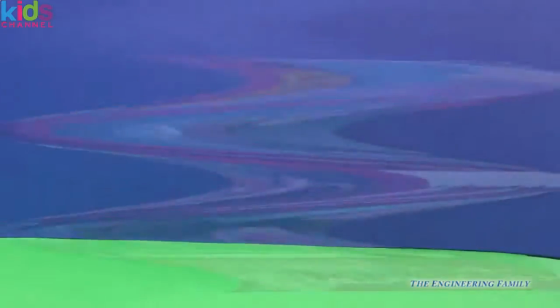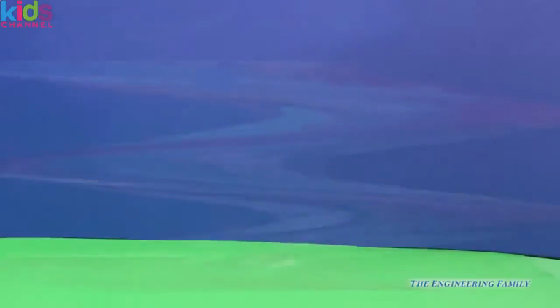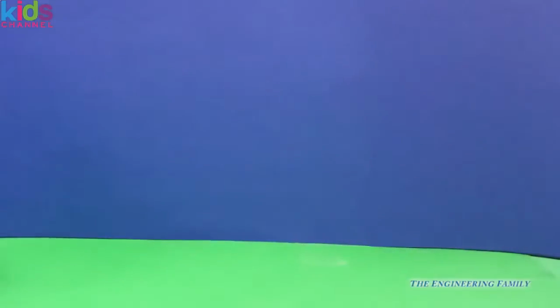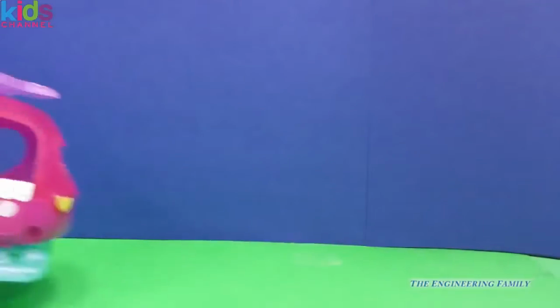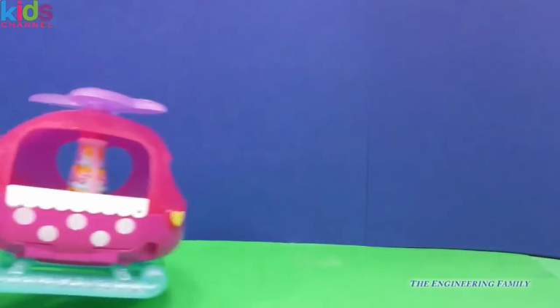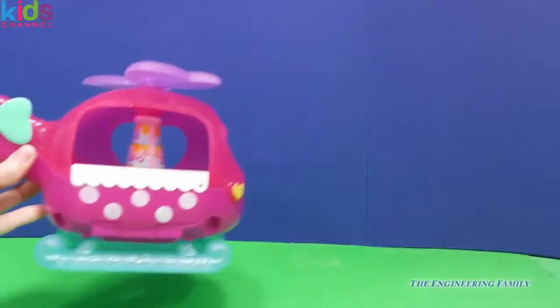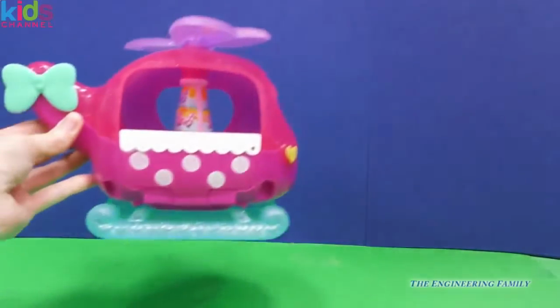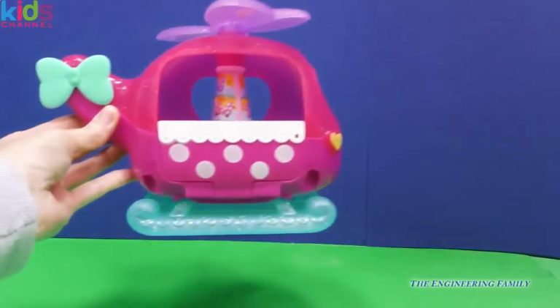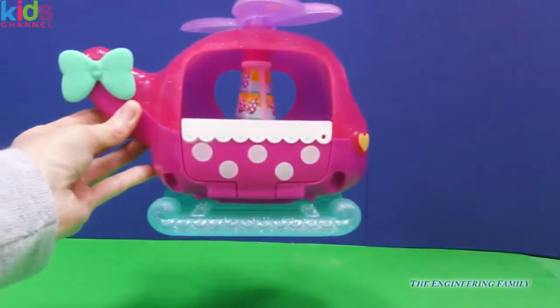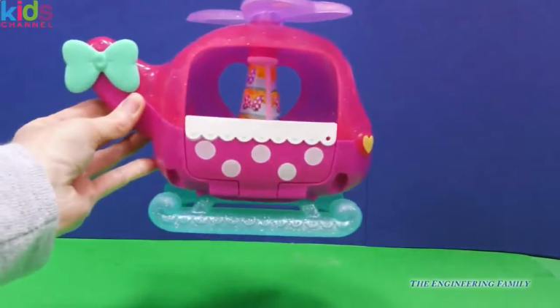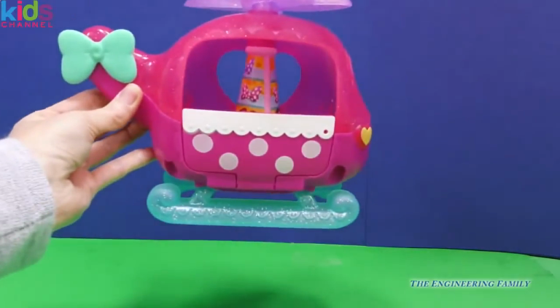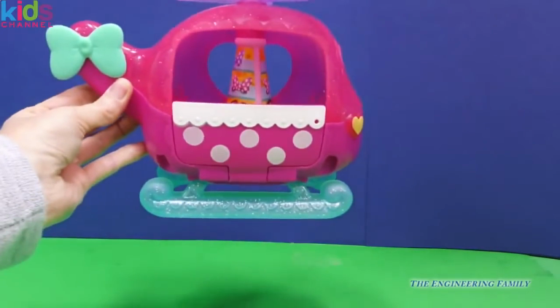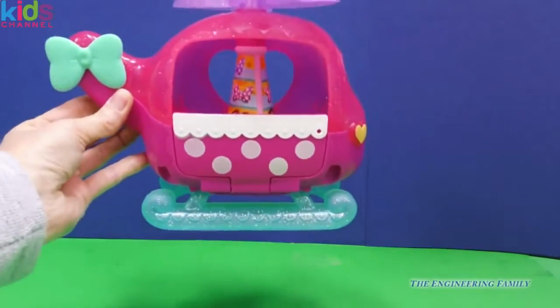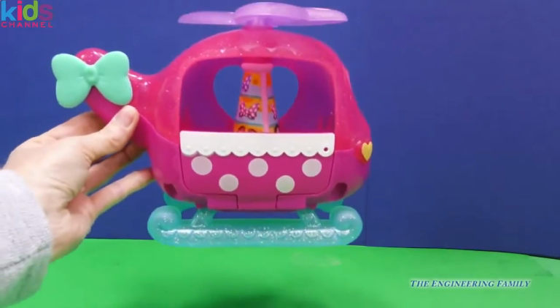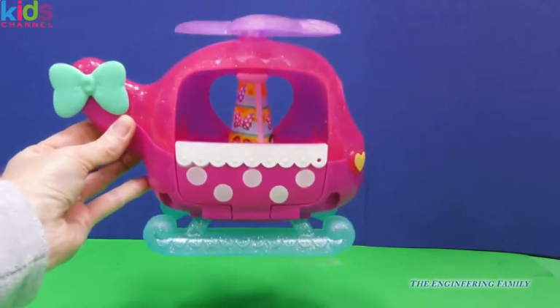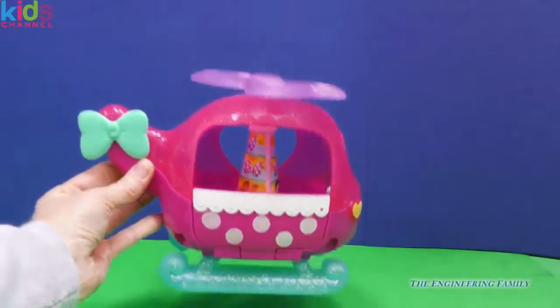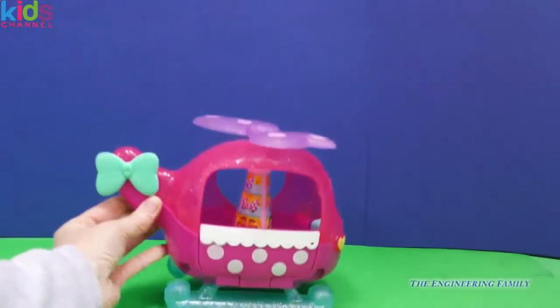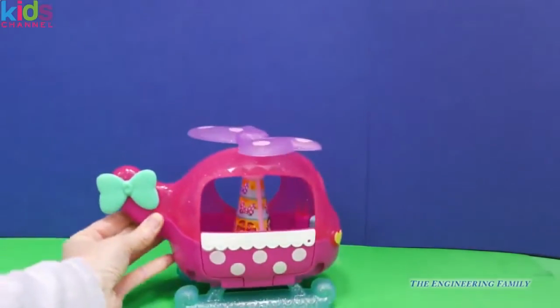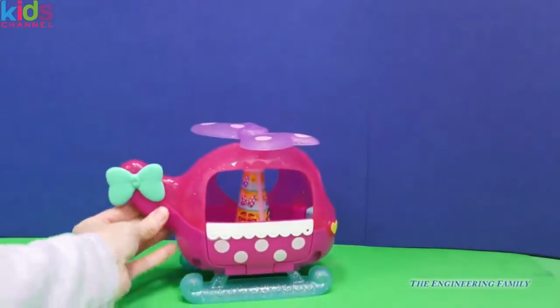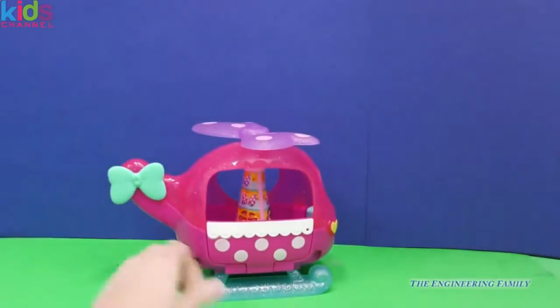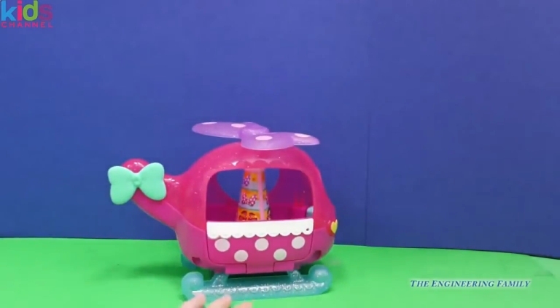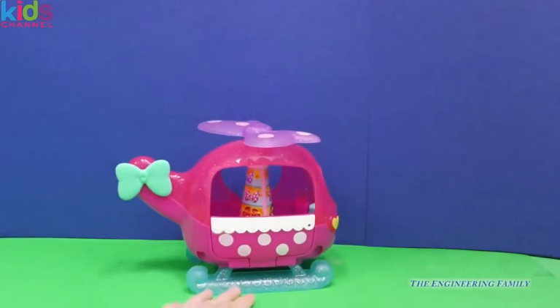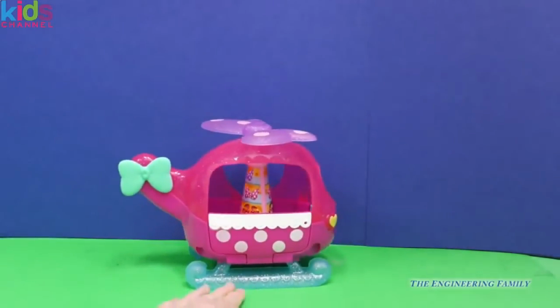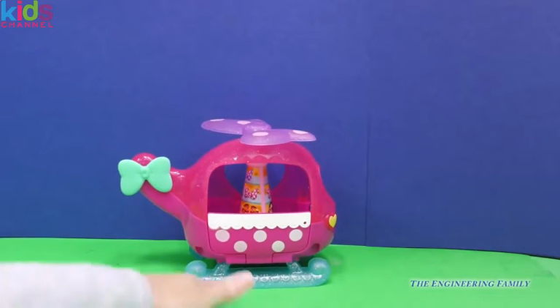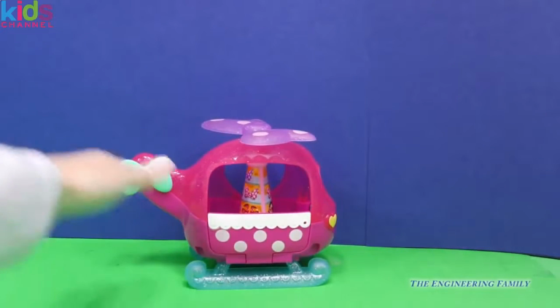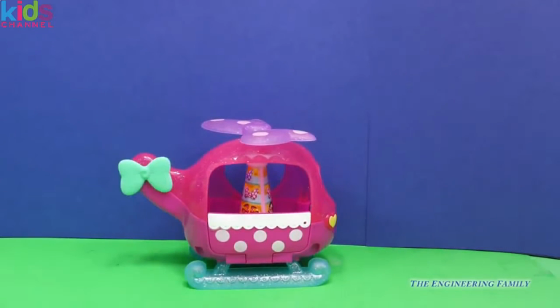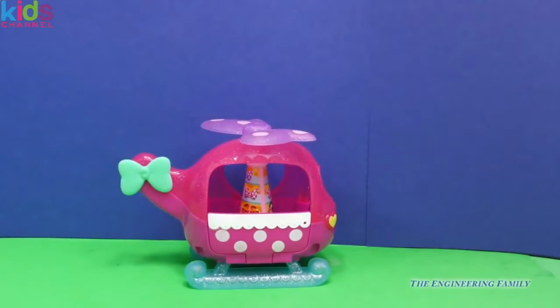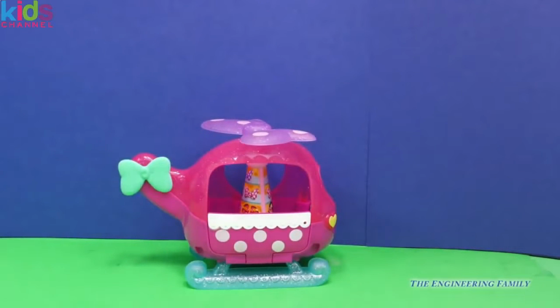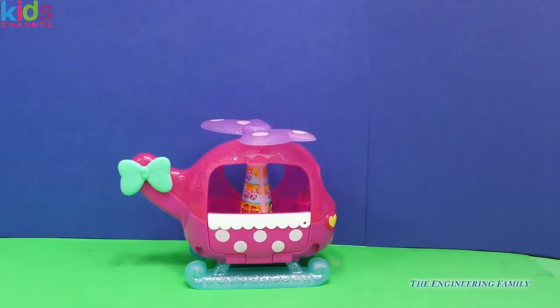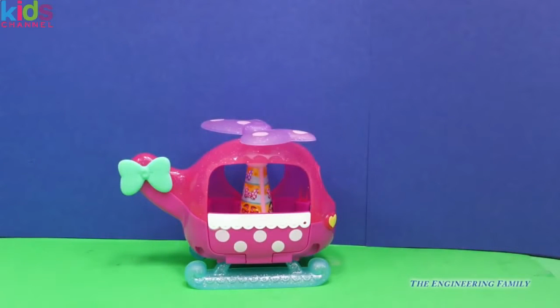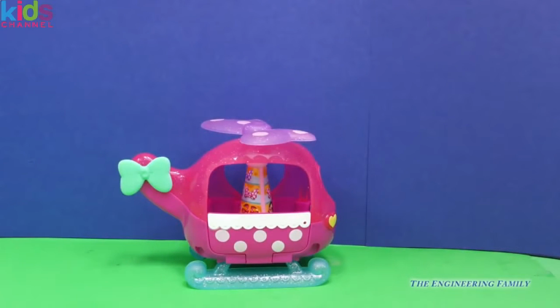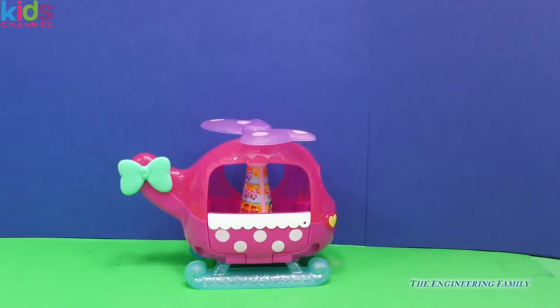Coming in for a landing. Look at that helicopter, everyone. This is really fun.